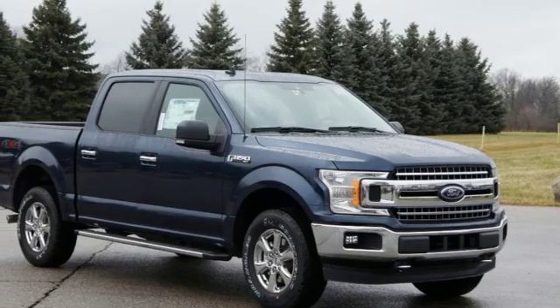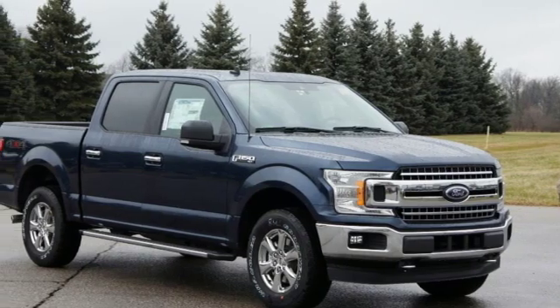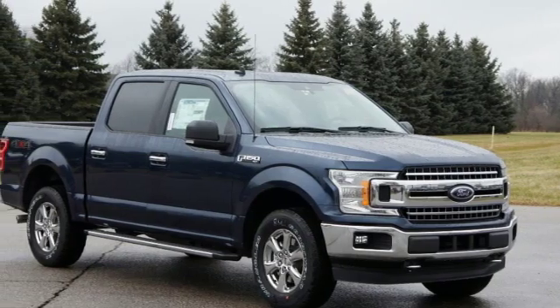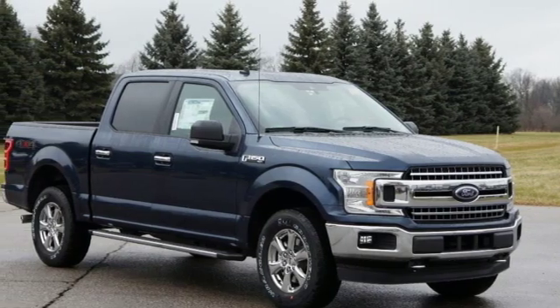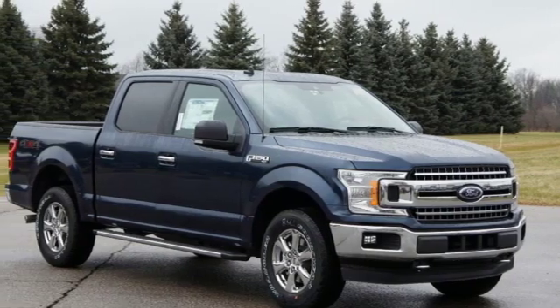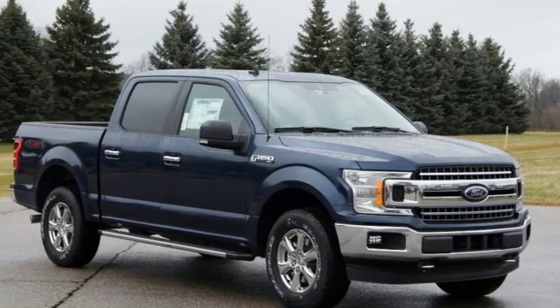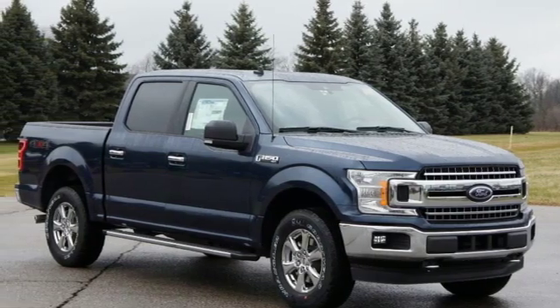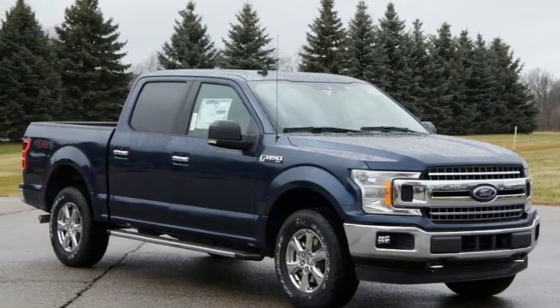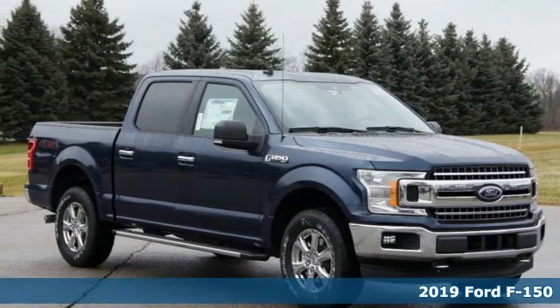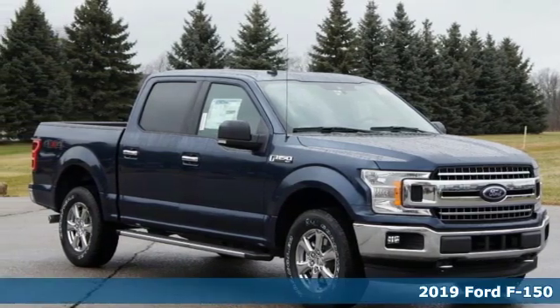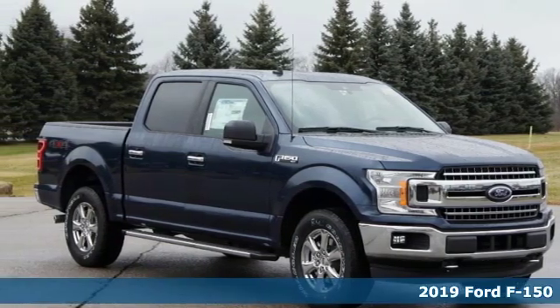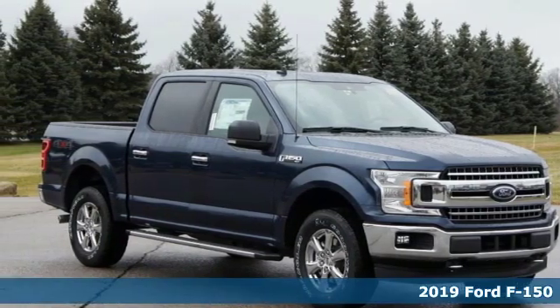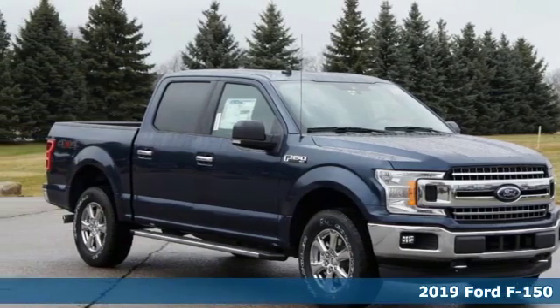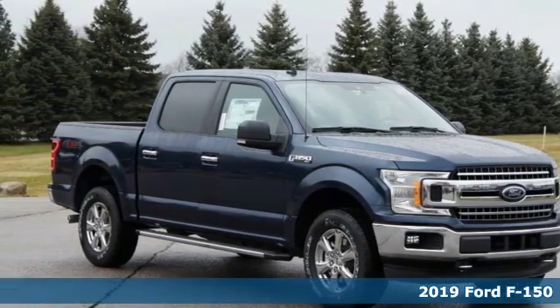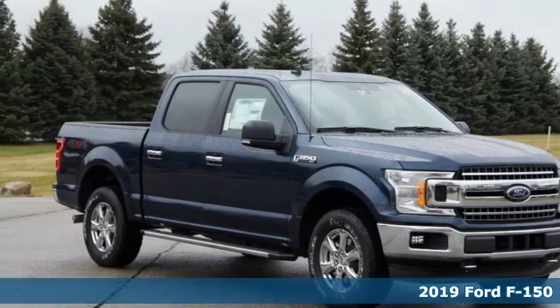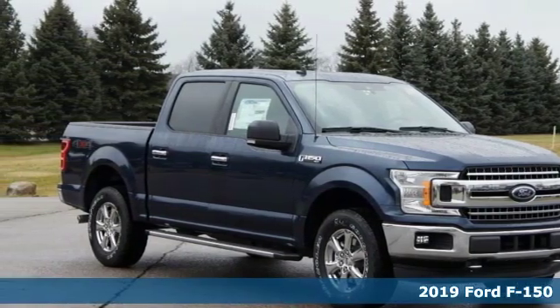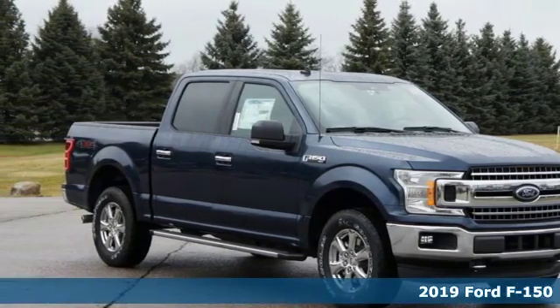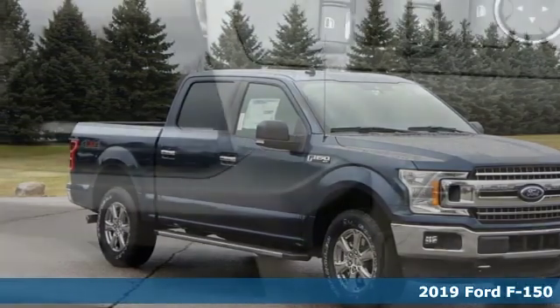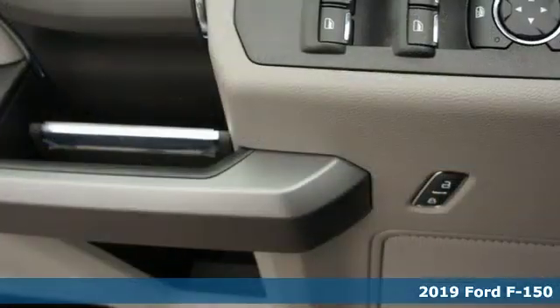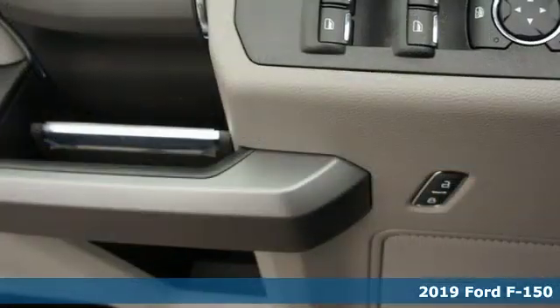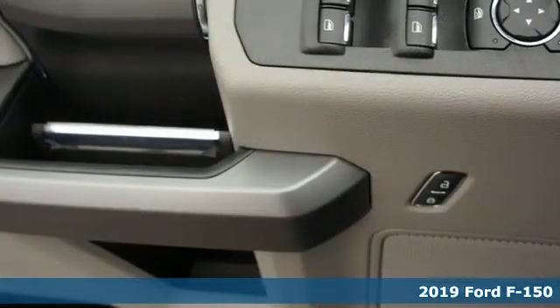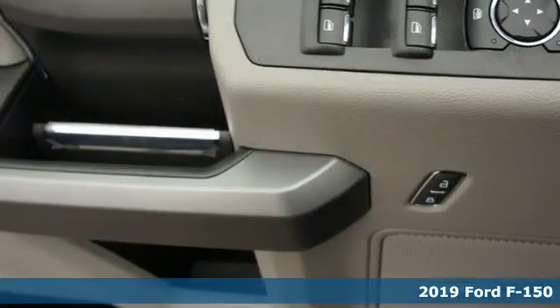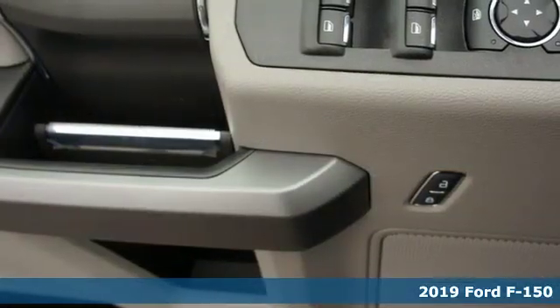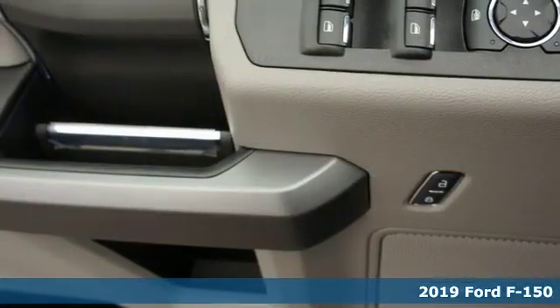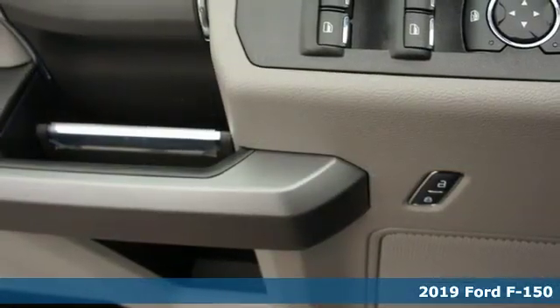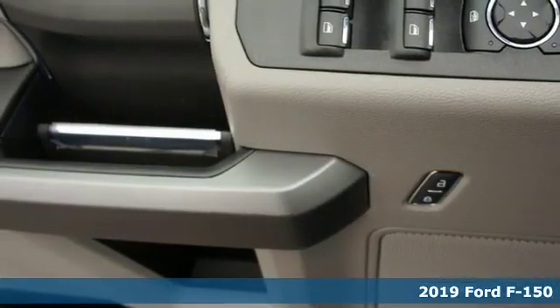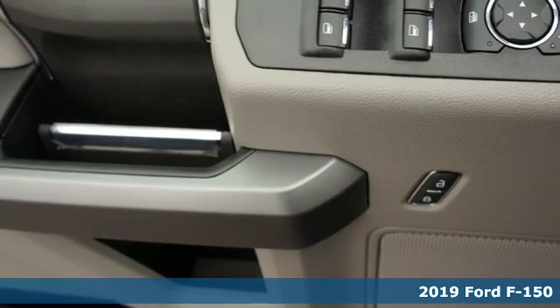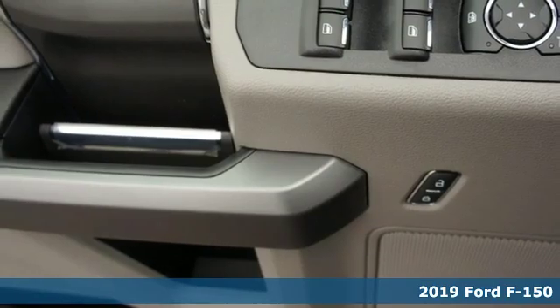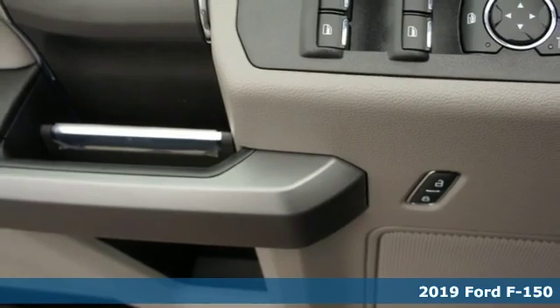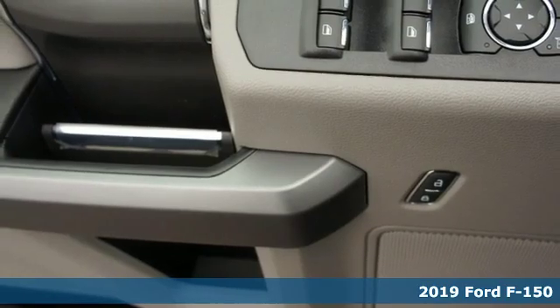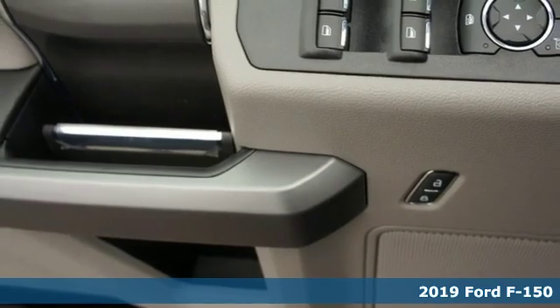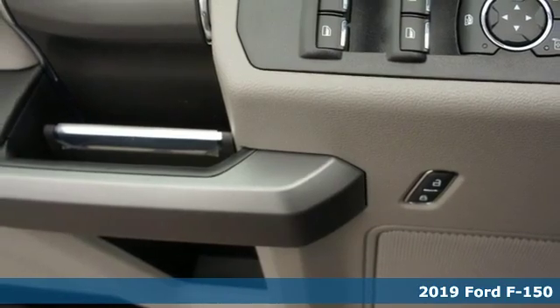Here's a new 2019 Ford F-150. Ford, where tradition meets innovation.